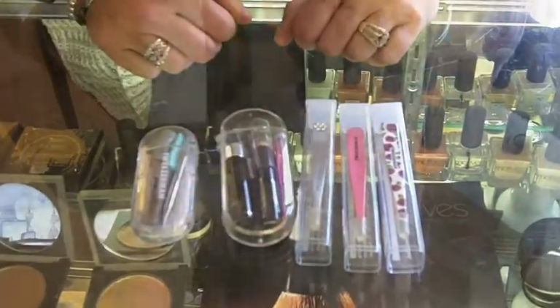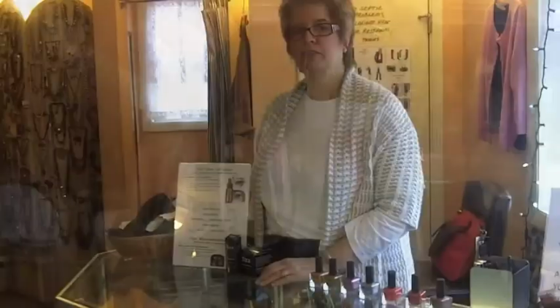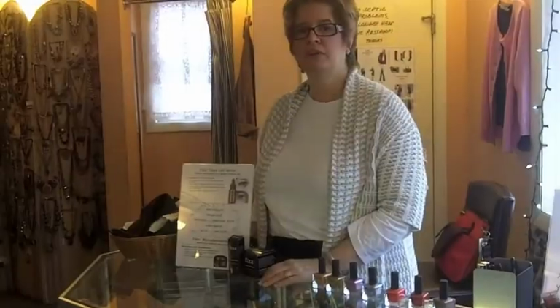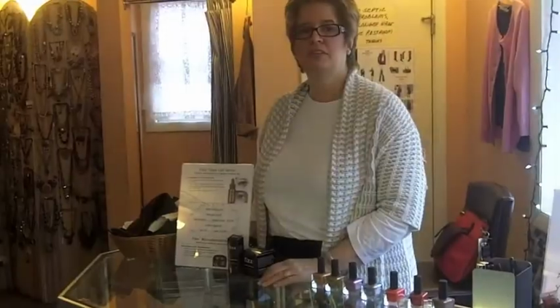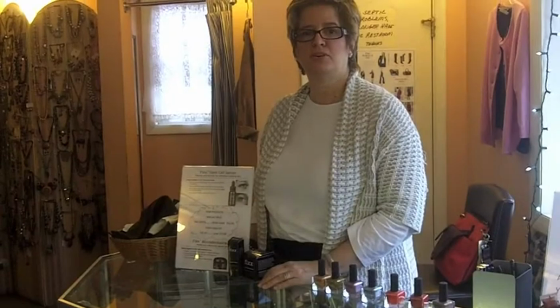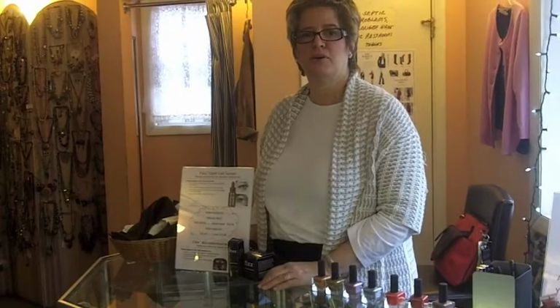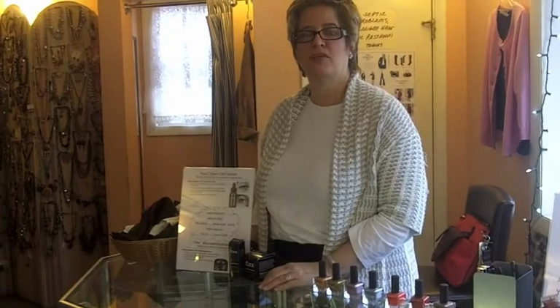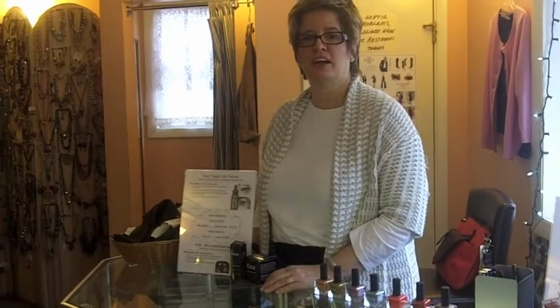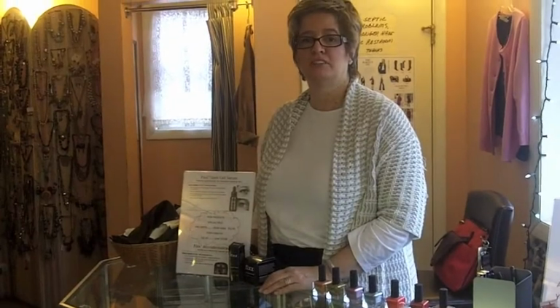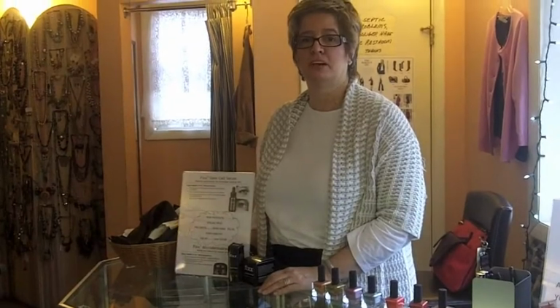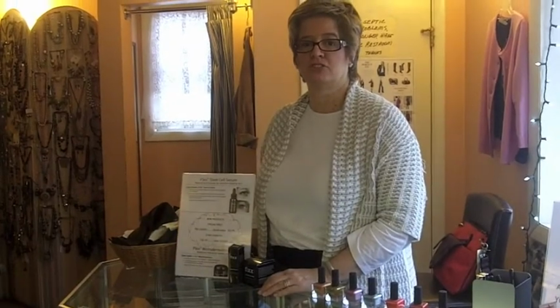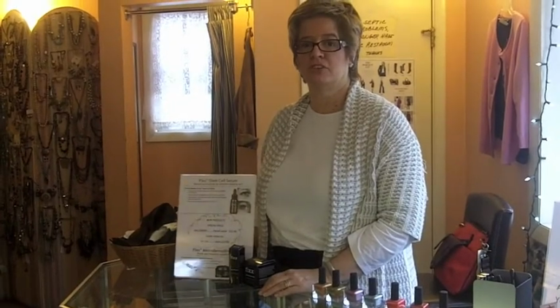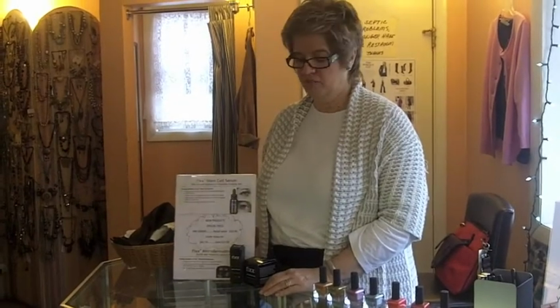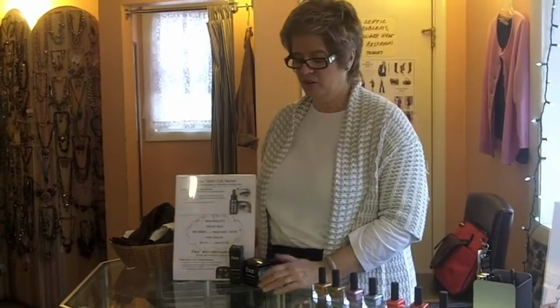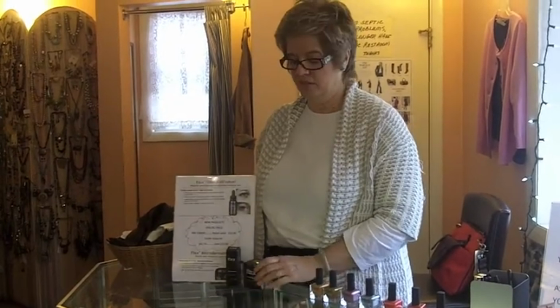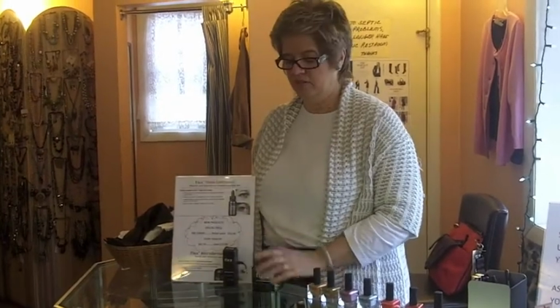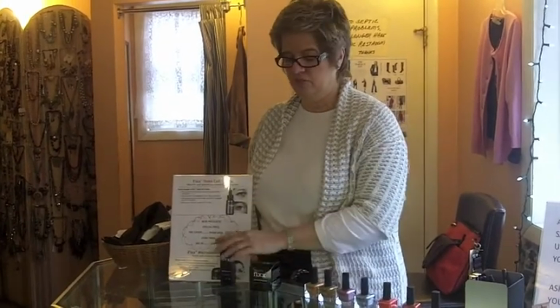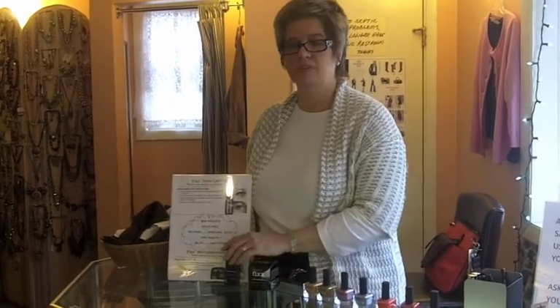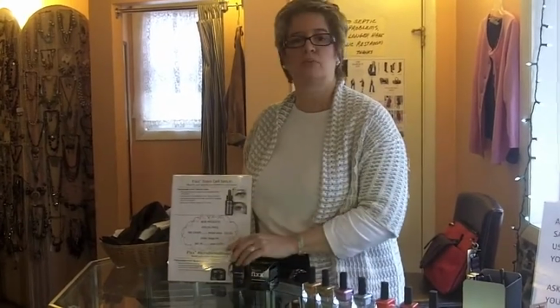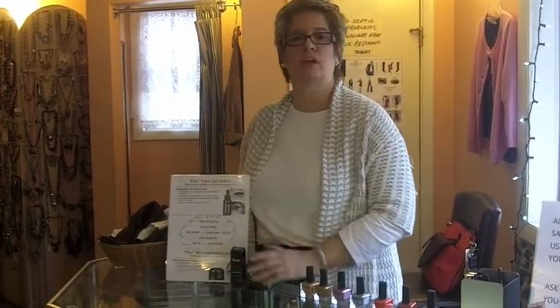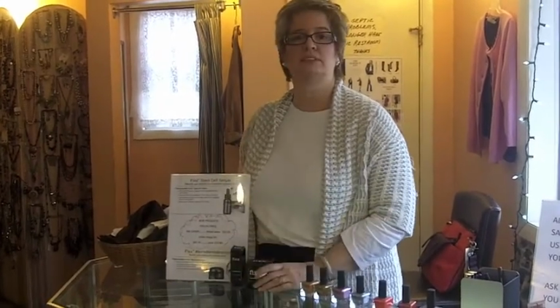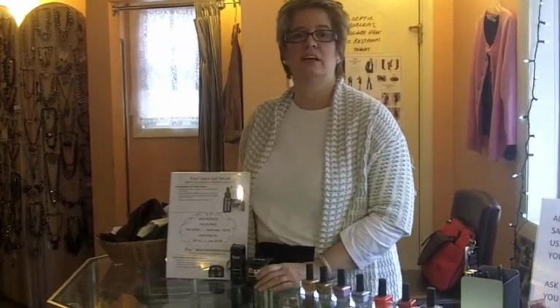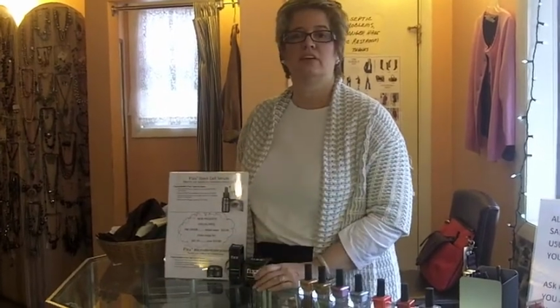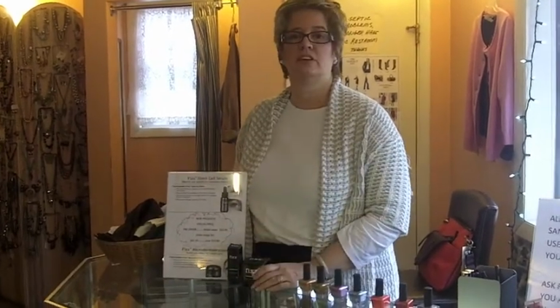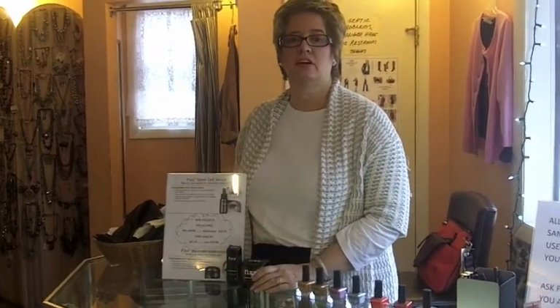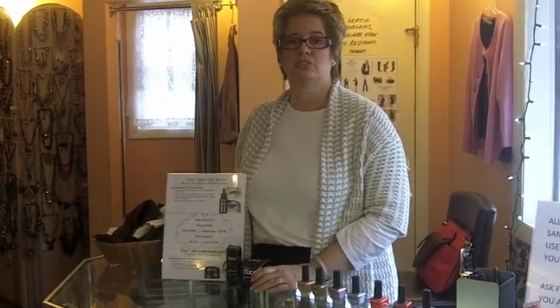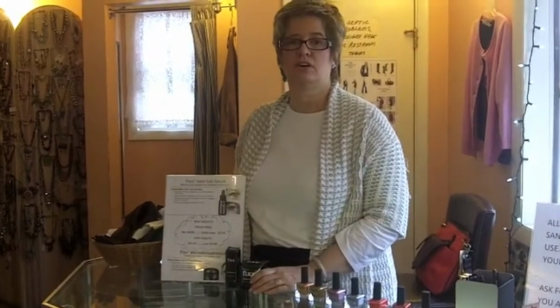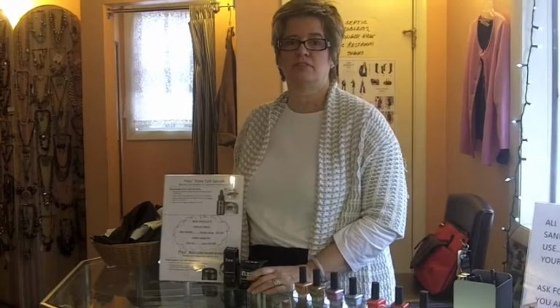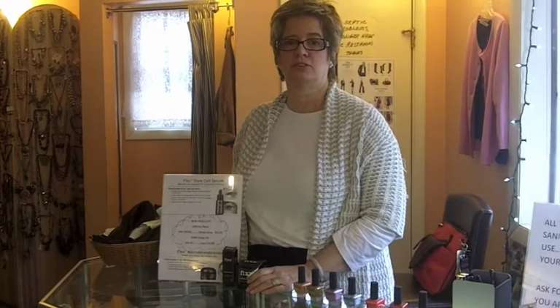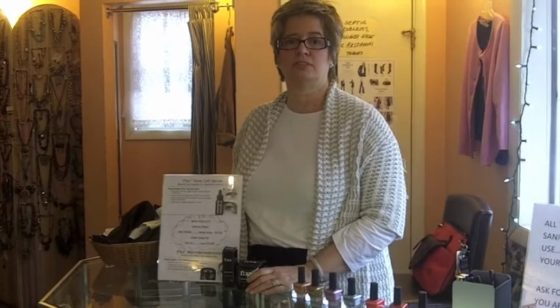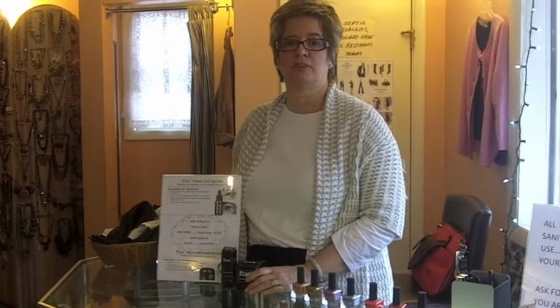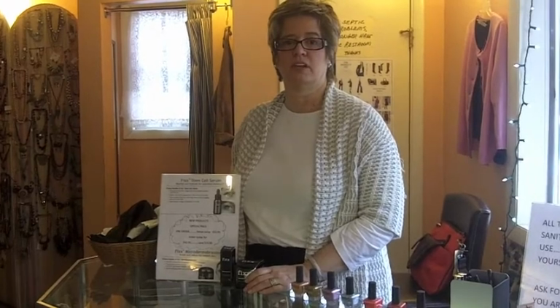Every month at the beauty bar we're going to have a special. This month we have these two products that are $10 off if you purchase them together.